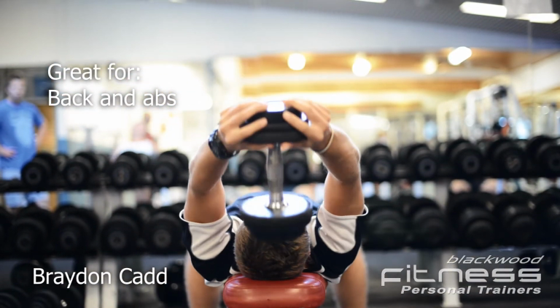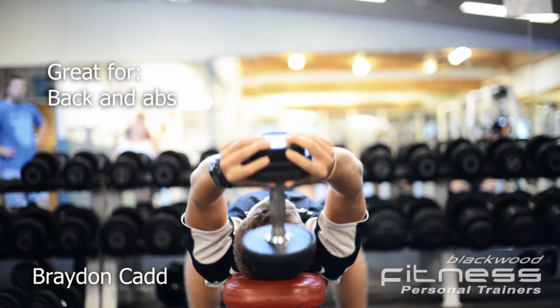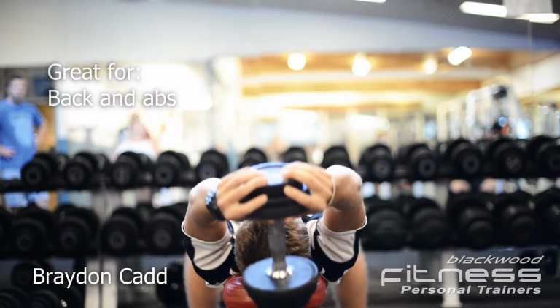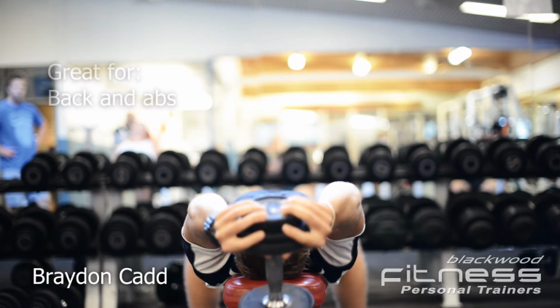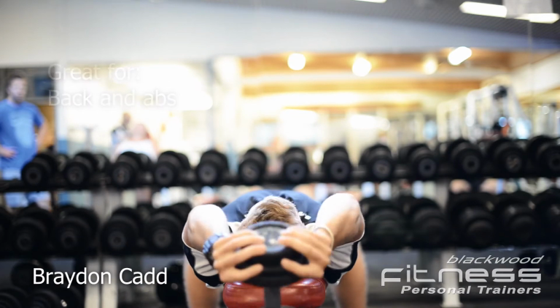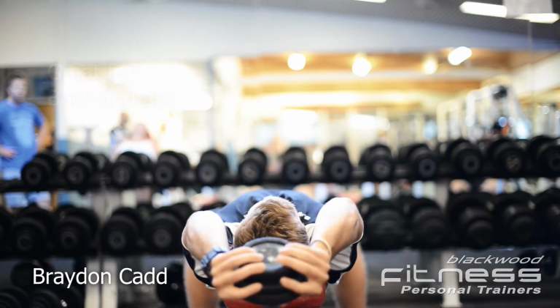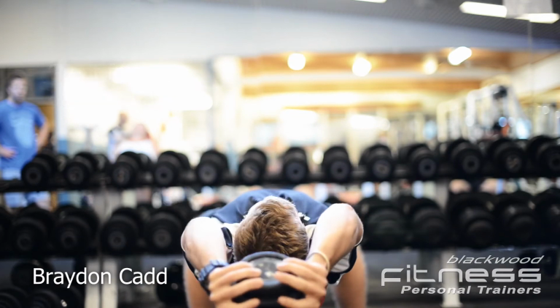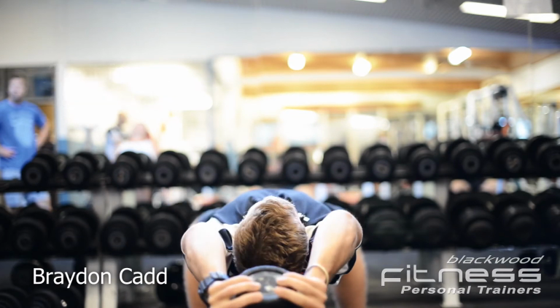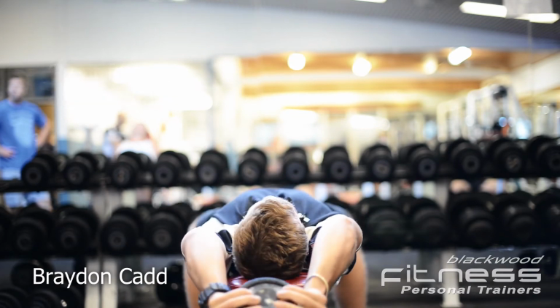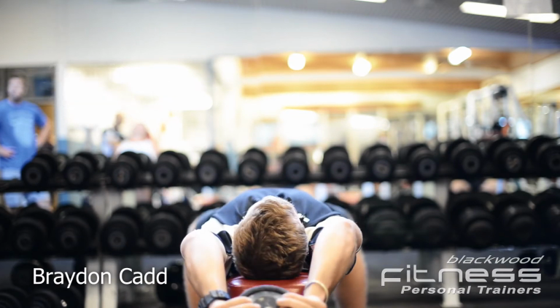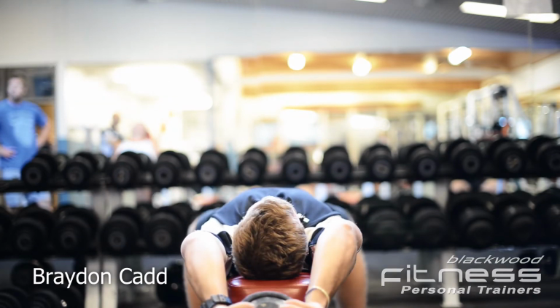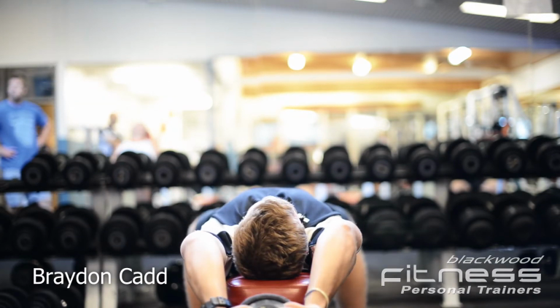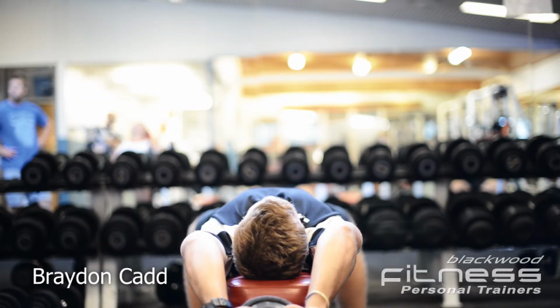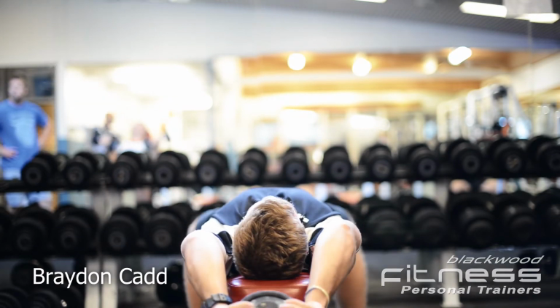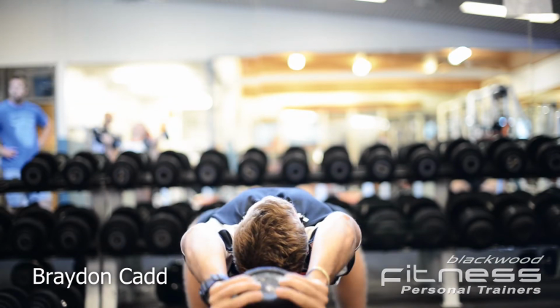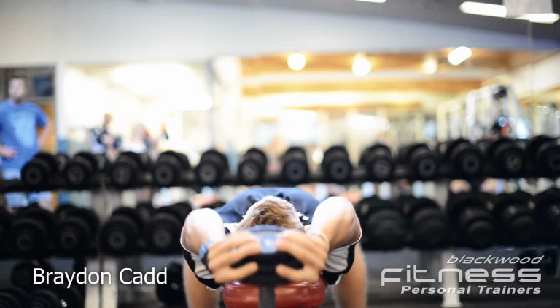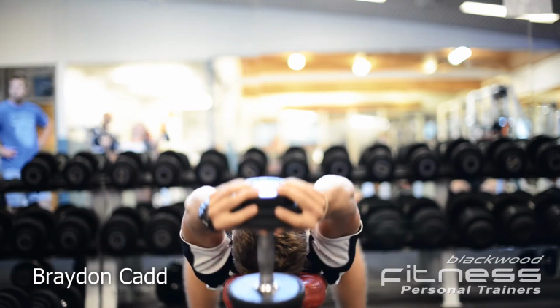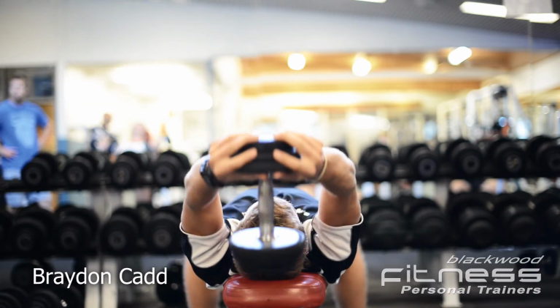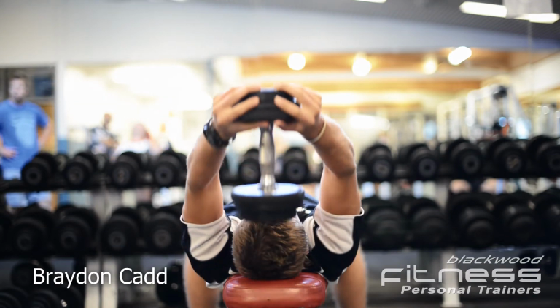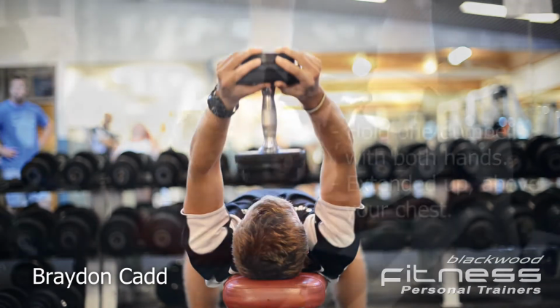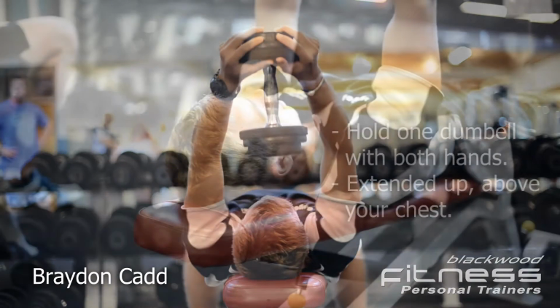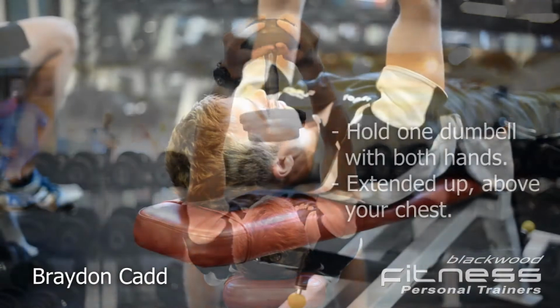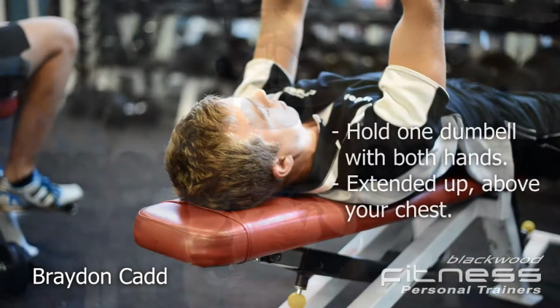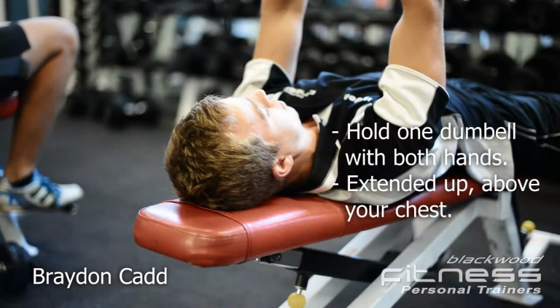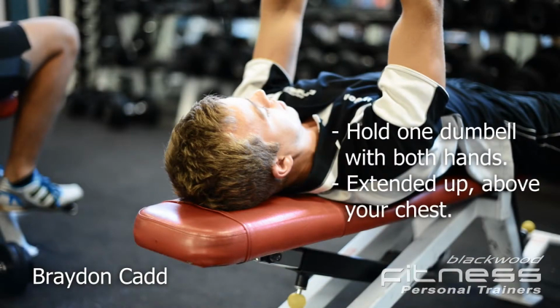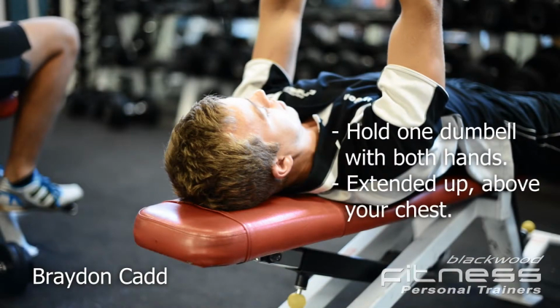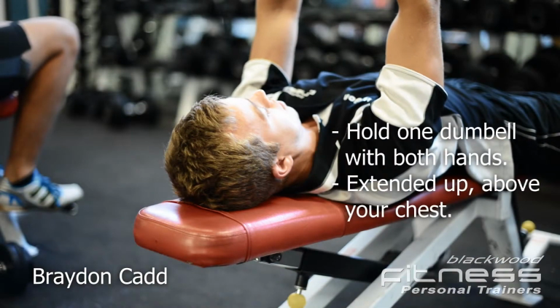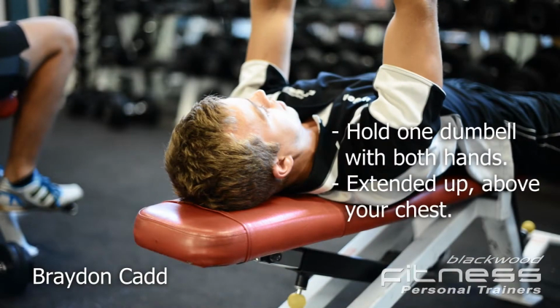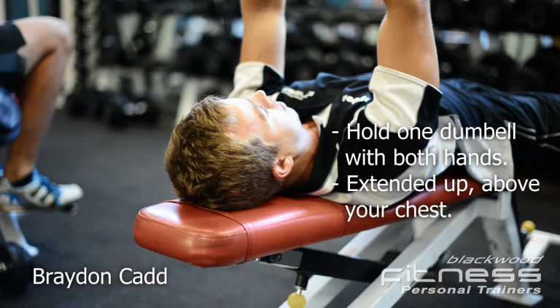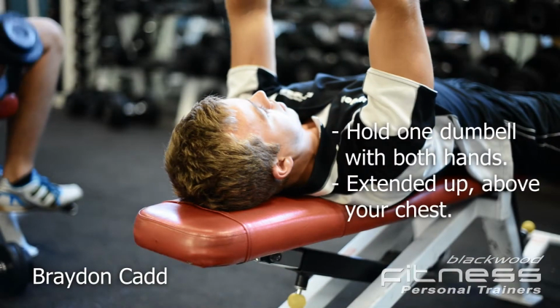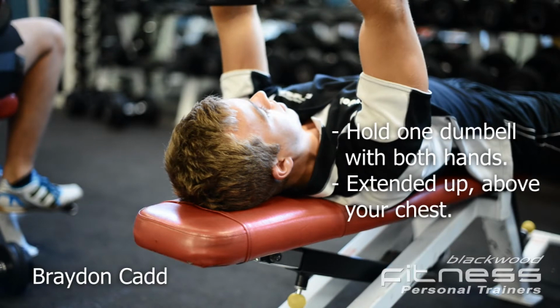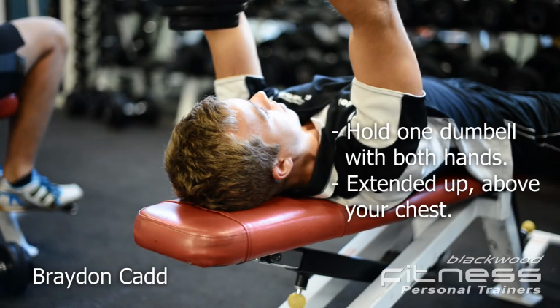To start, lie on your back on a flat bench holding one dumbbell in both hands, extended up above your chest.